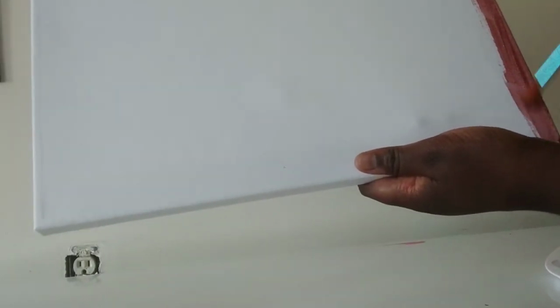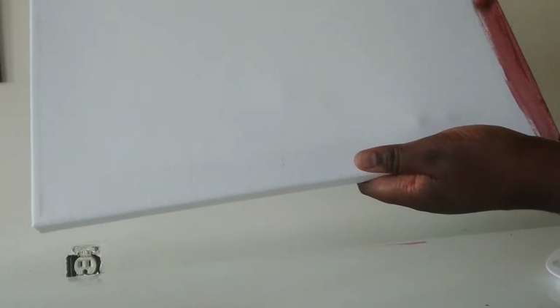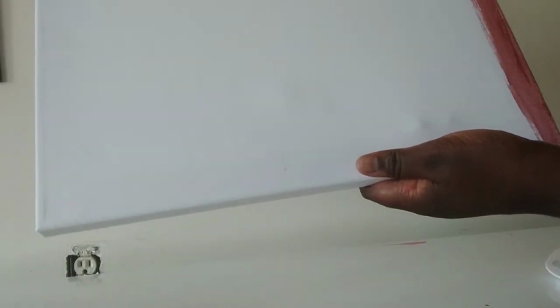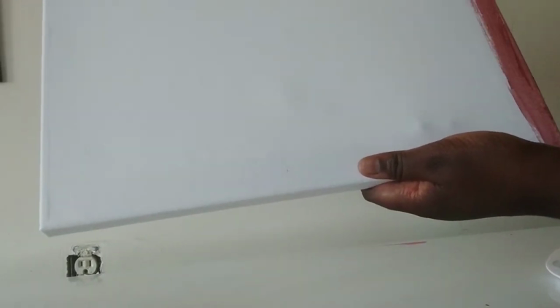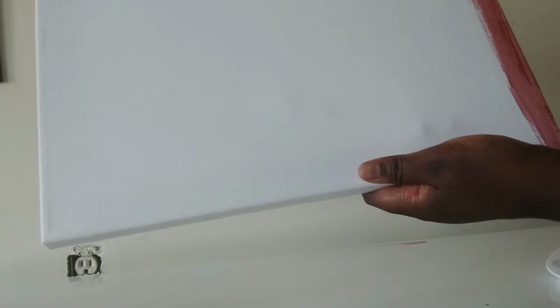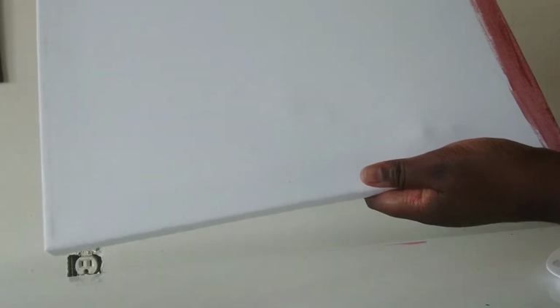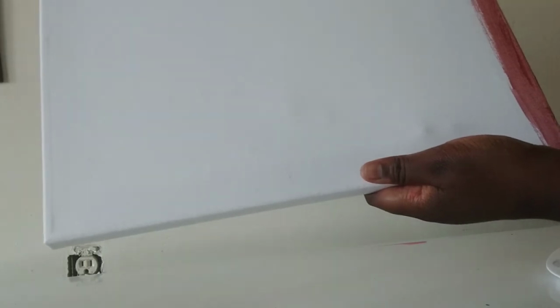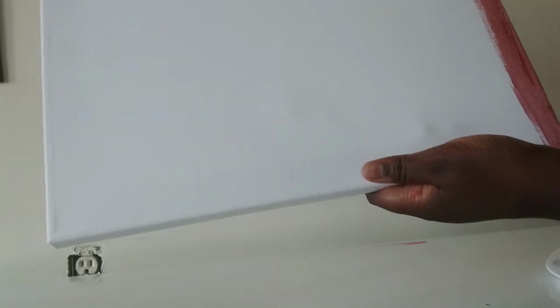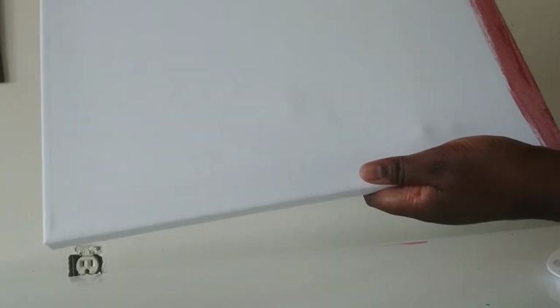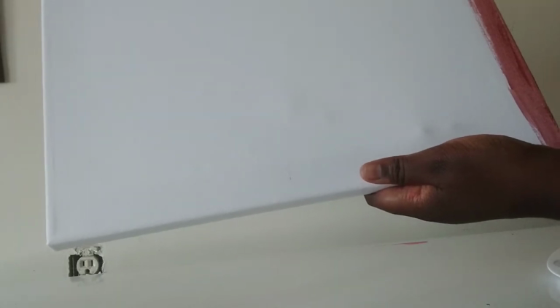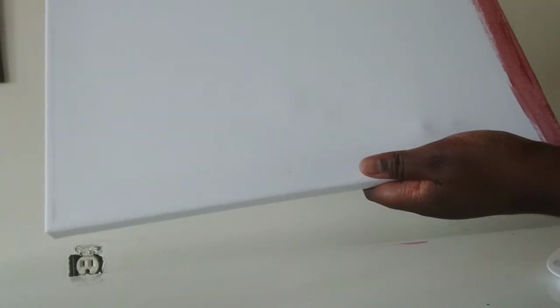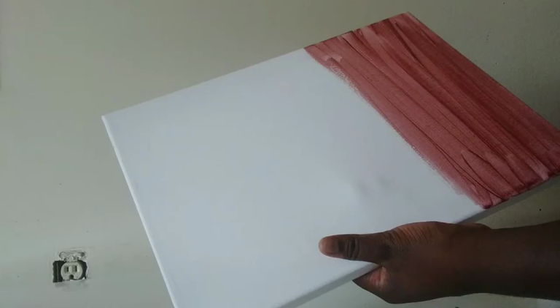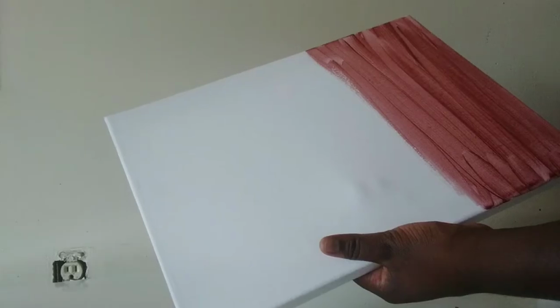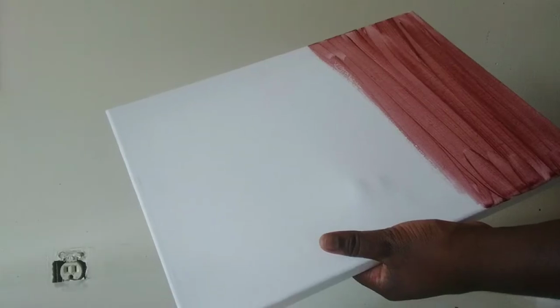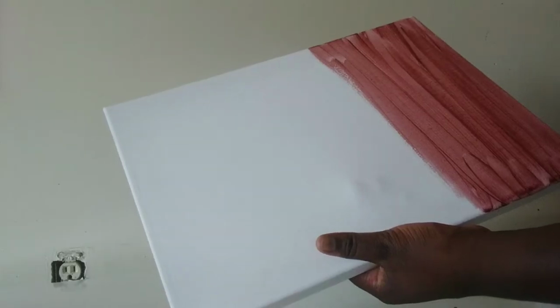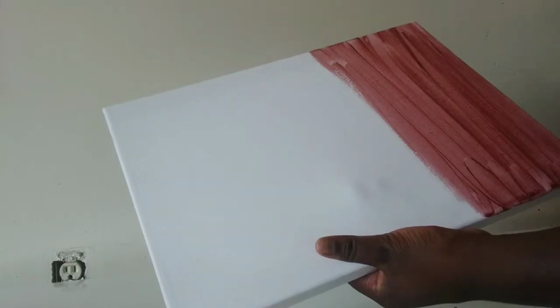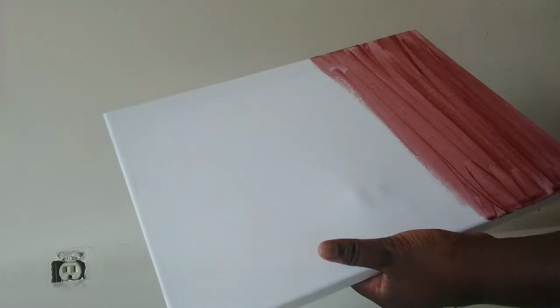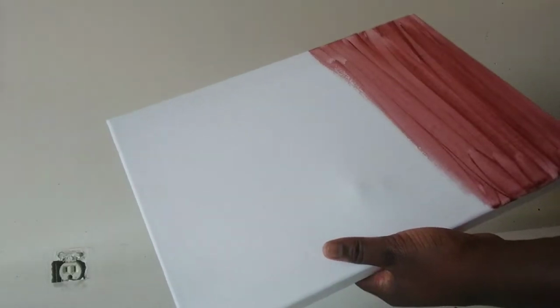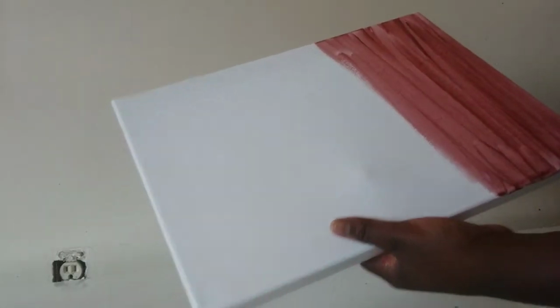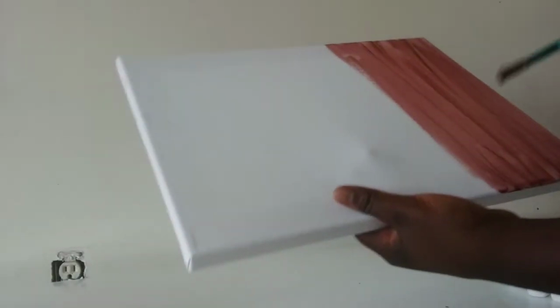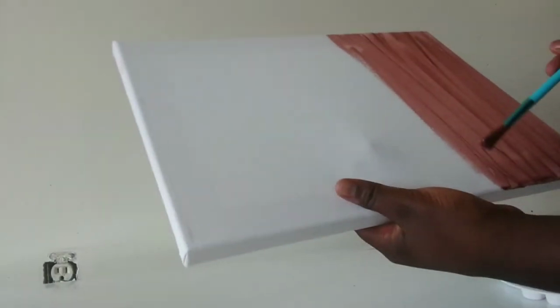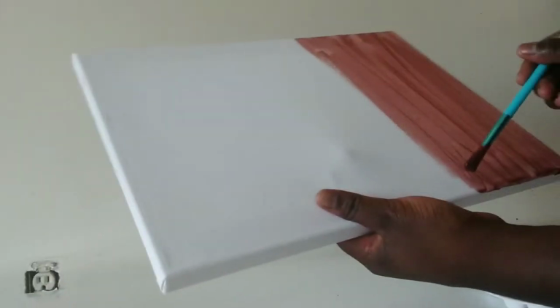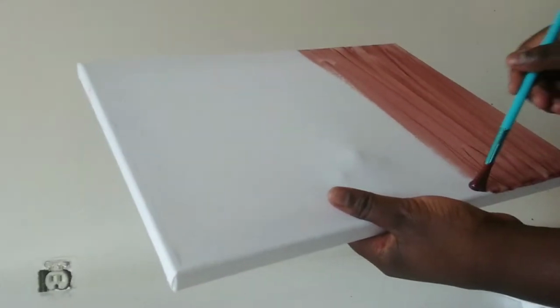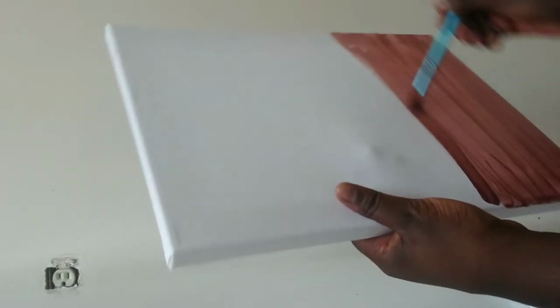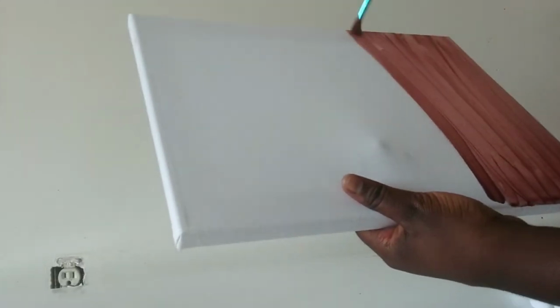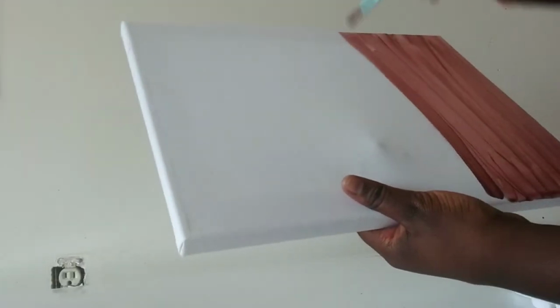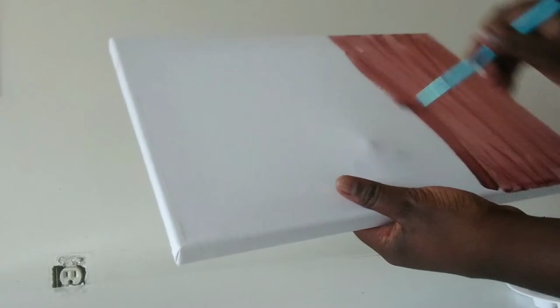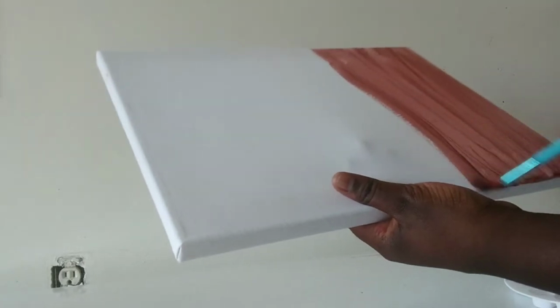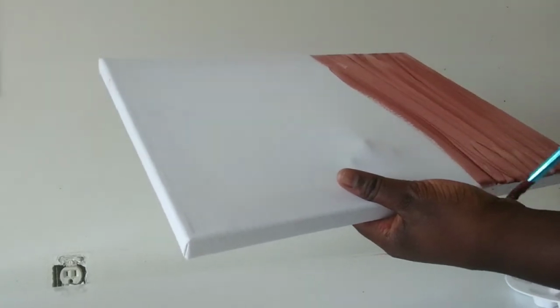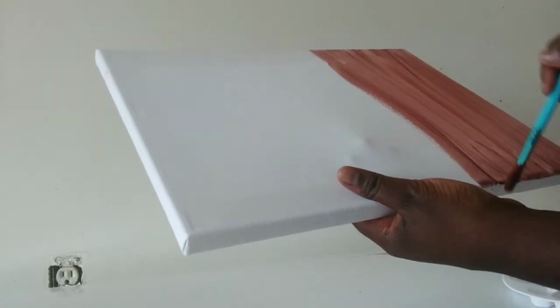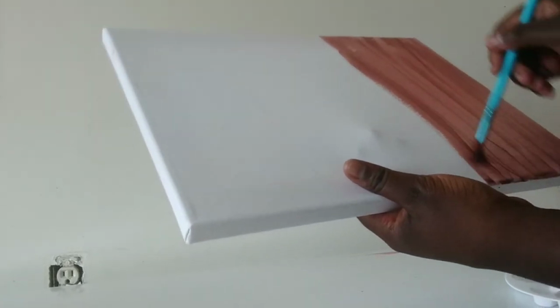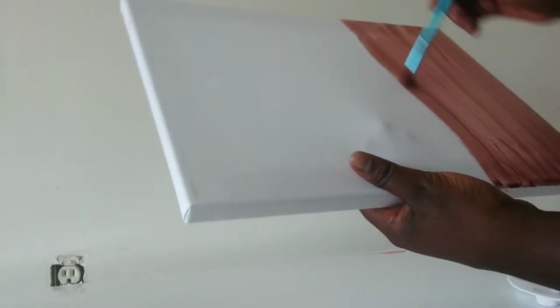As you guys can see, I started painting the edges a little brown. Super scared if I mess this up, guys. I'm almost done — I'm pretty scared, guys!